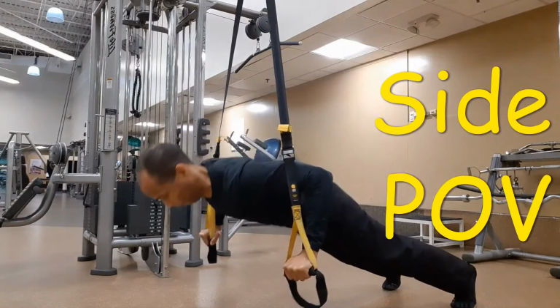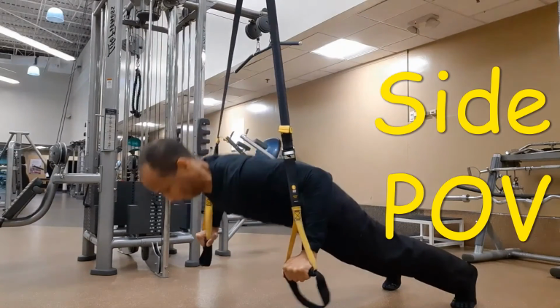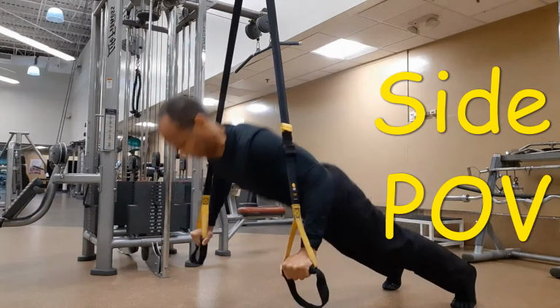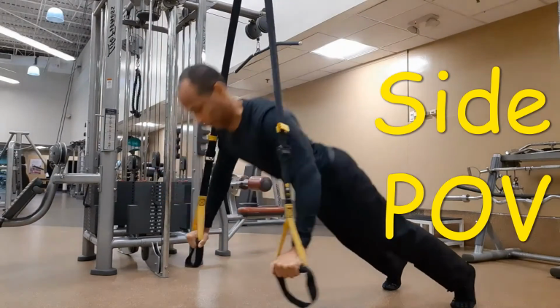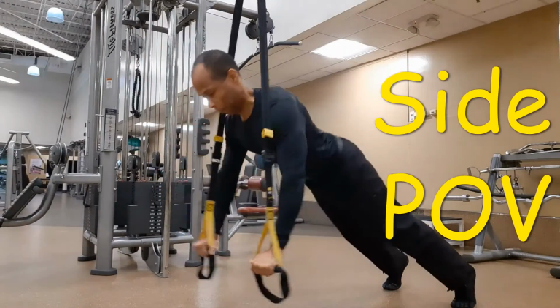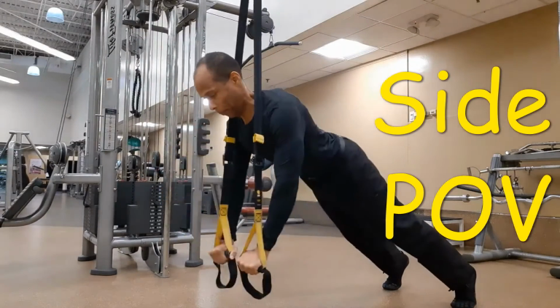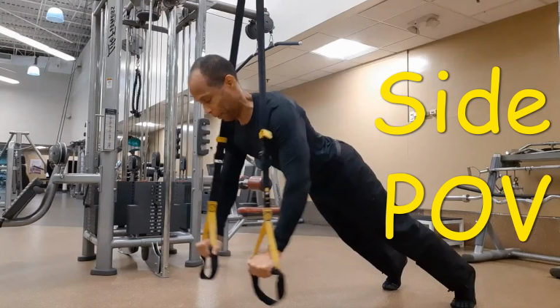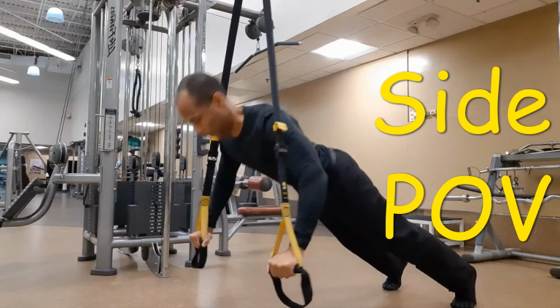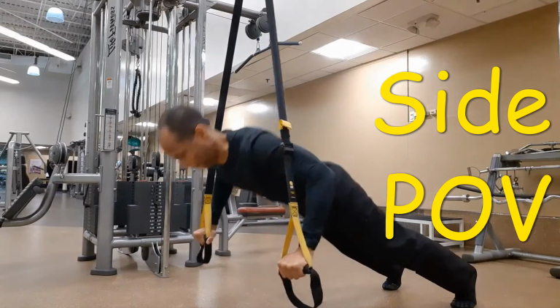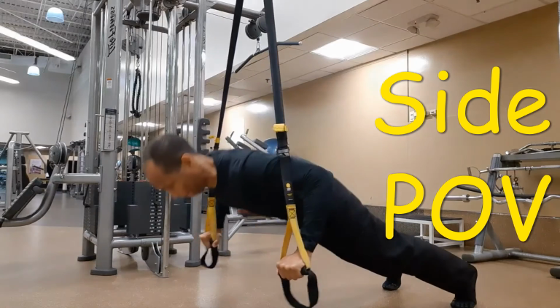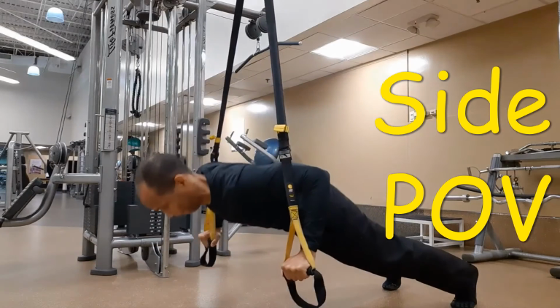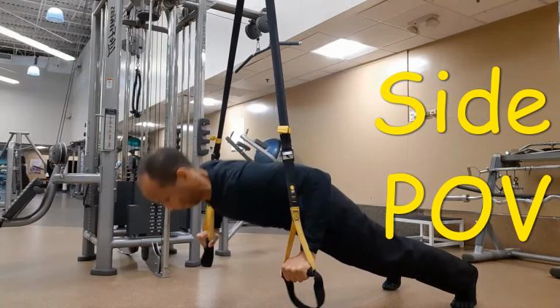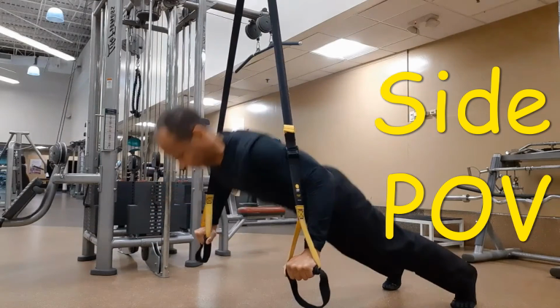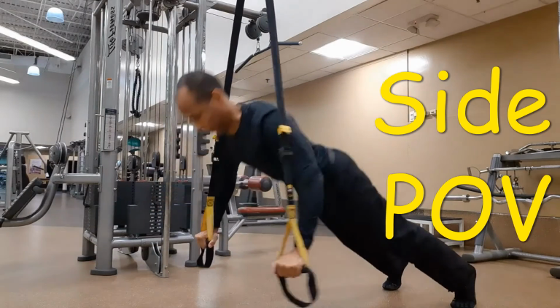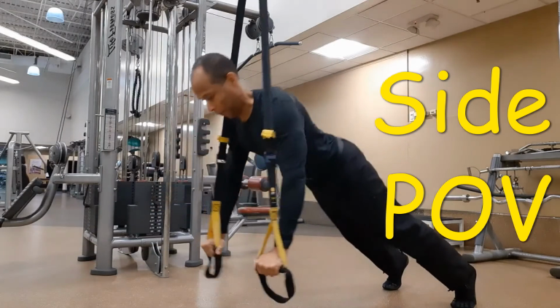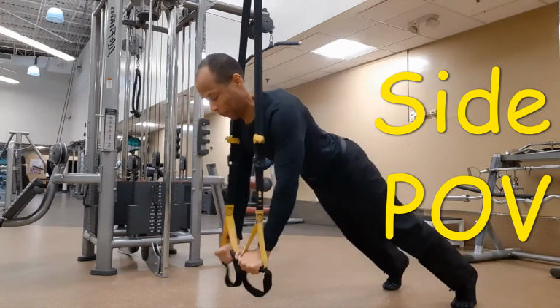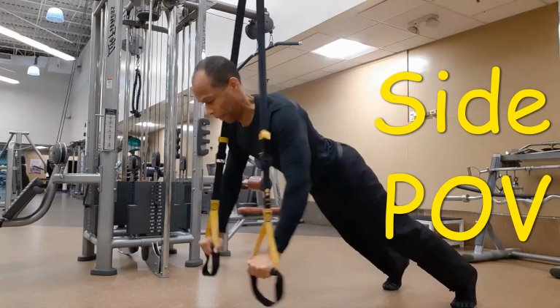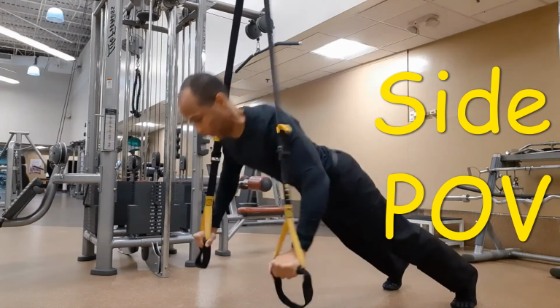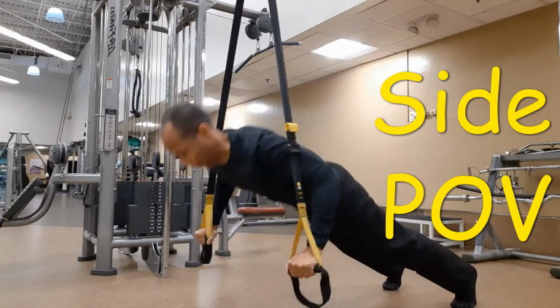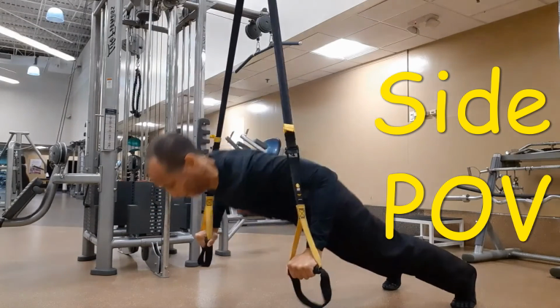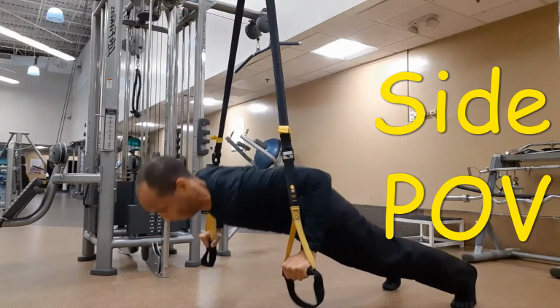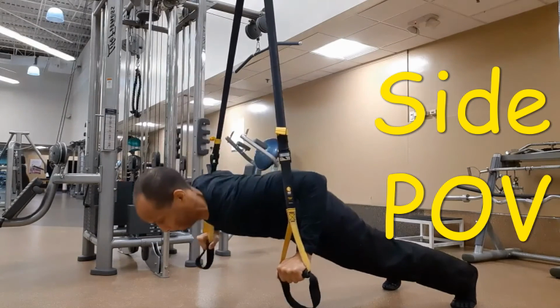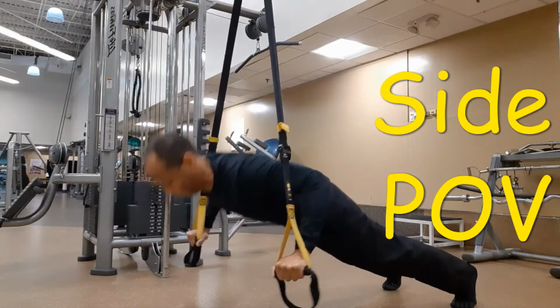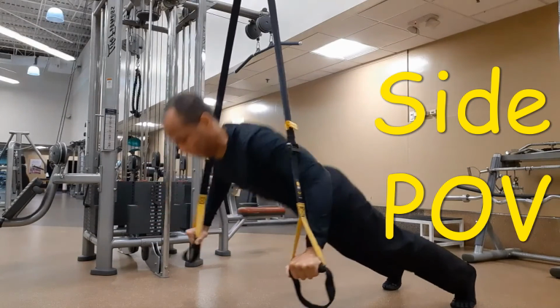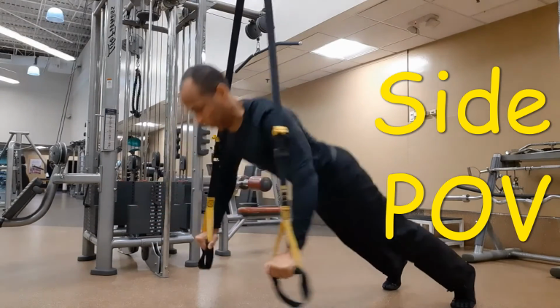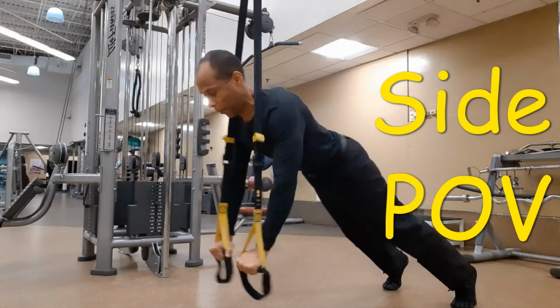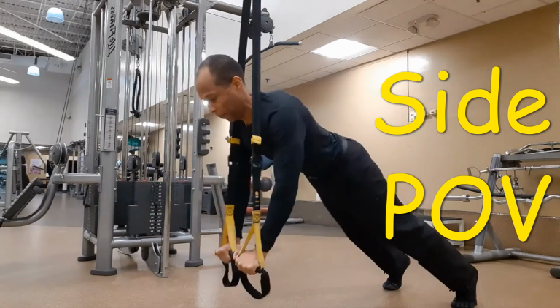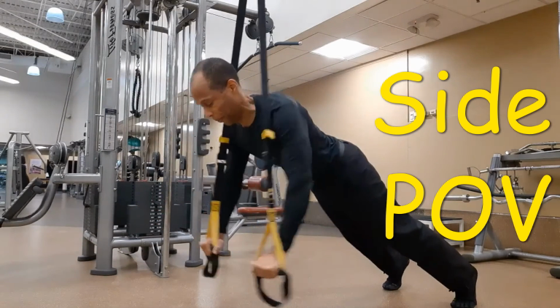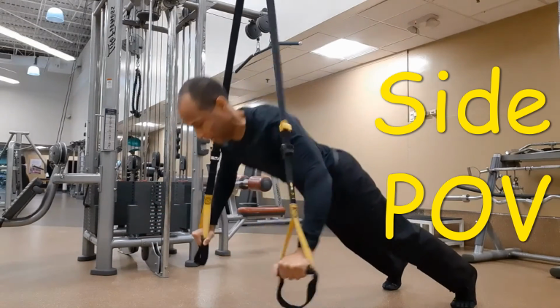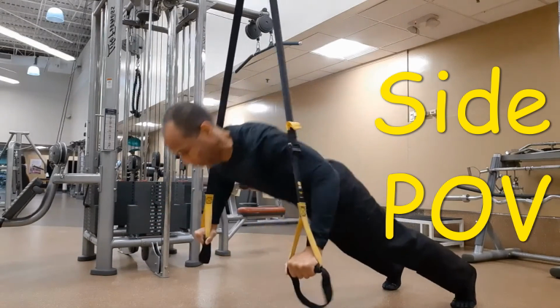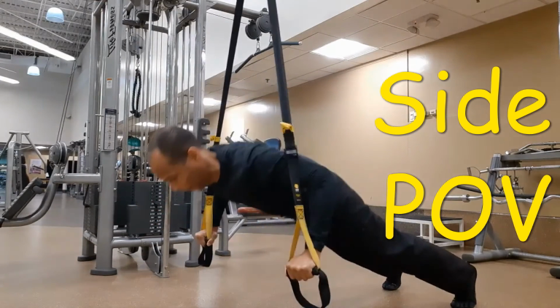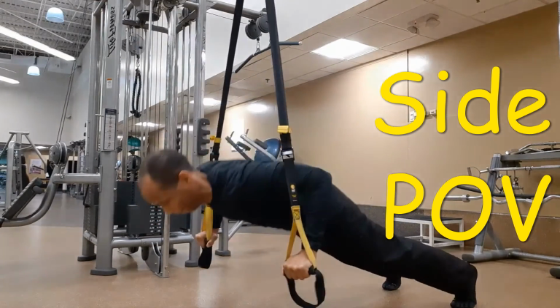Keep neck, spine, and hips neutral and isometrically contract the abs, glutes, and quads.